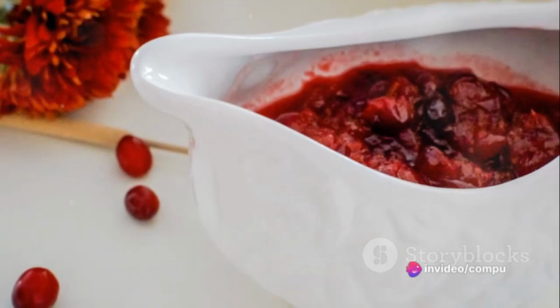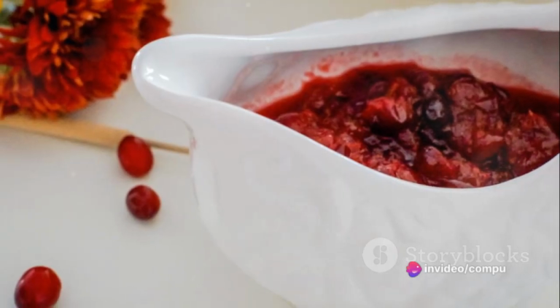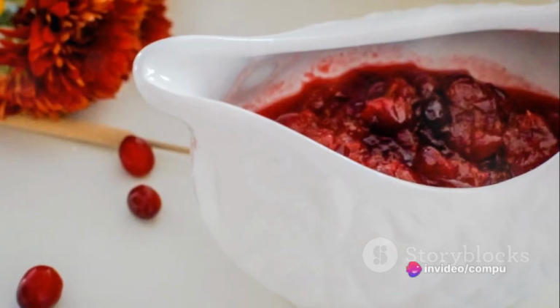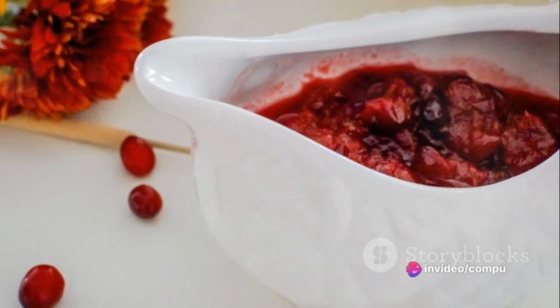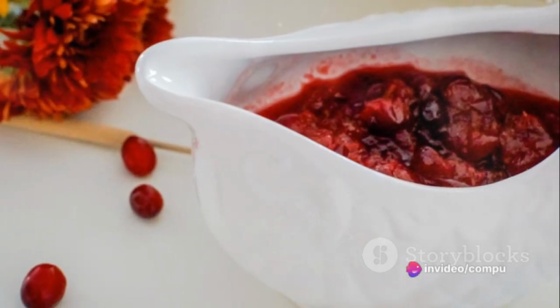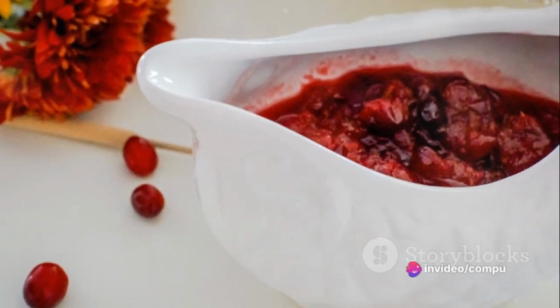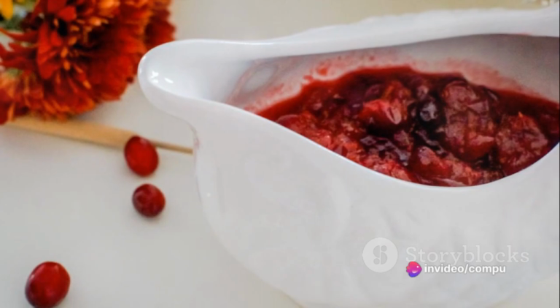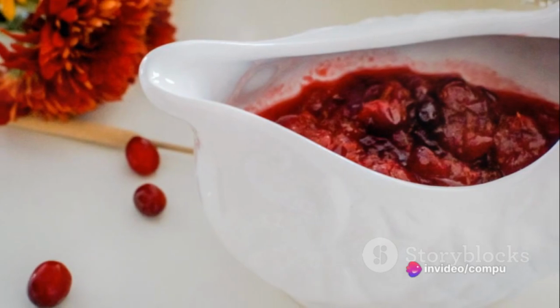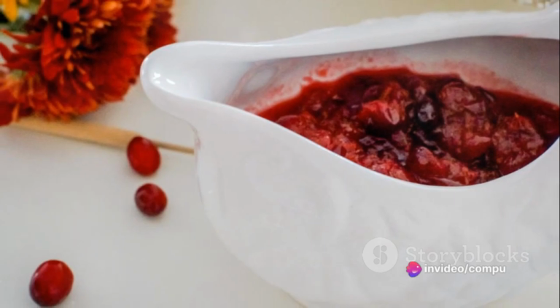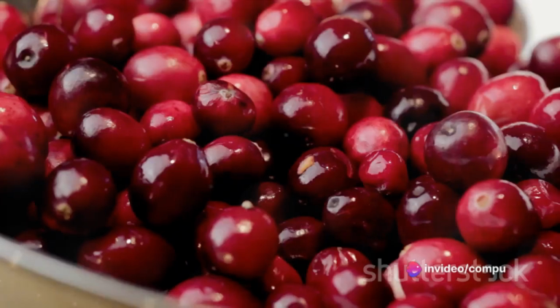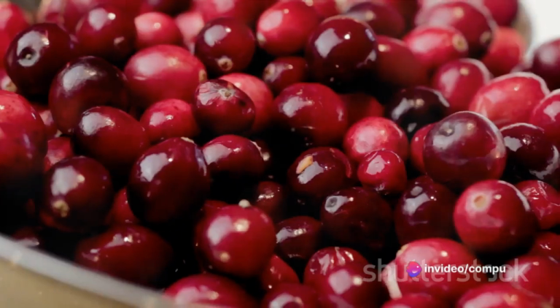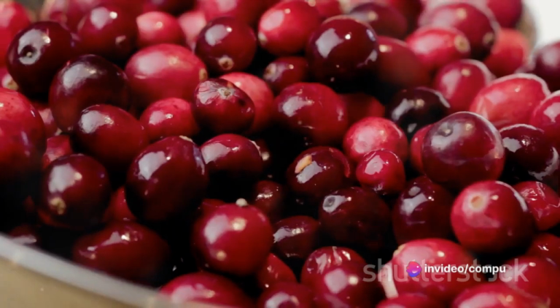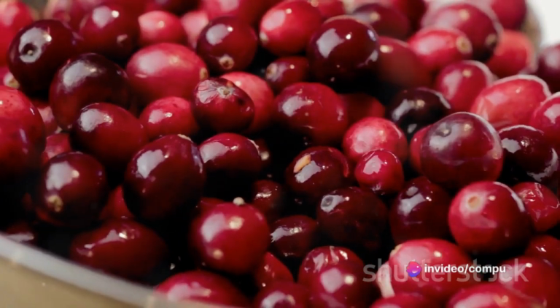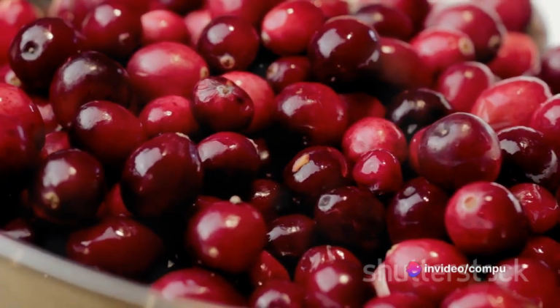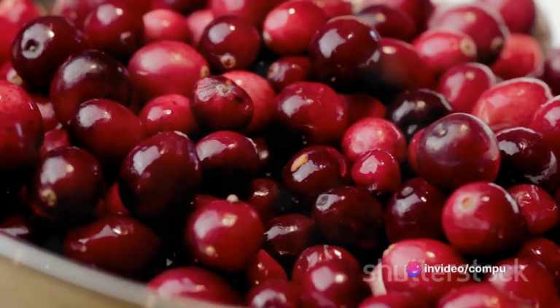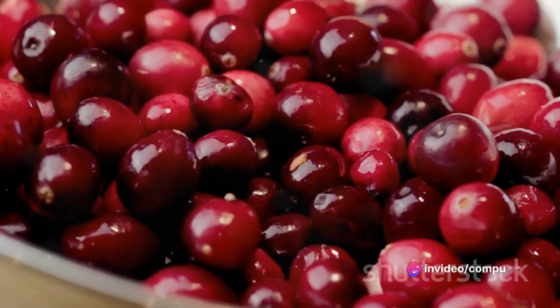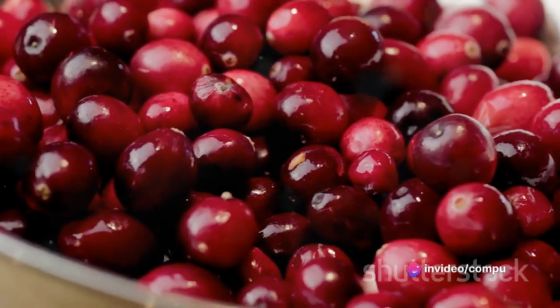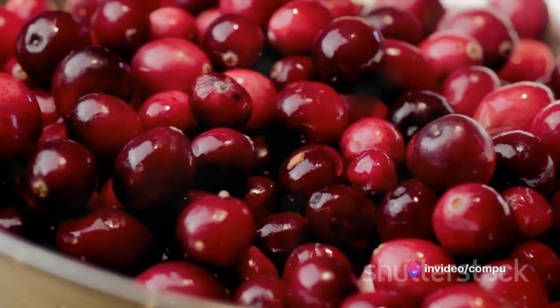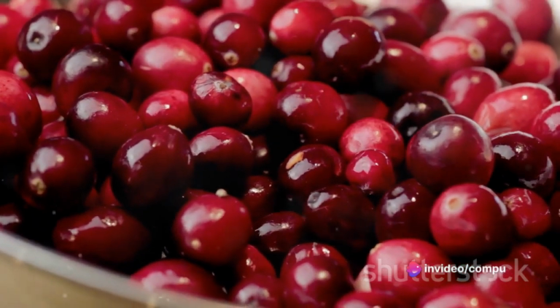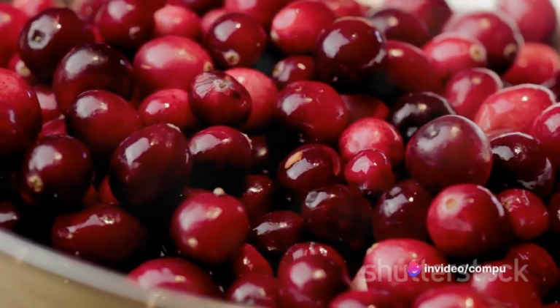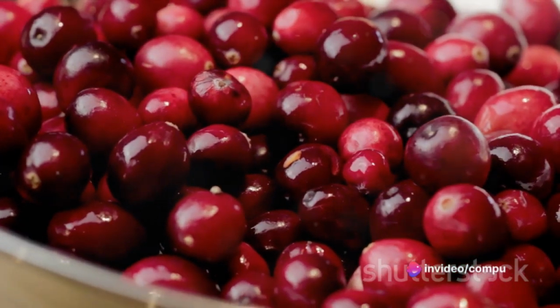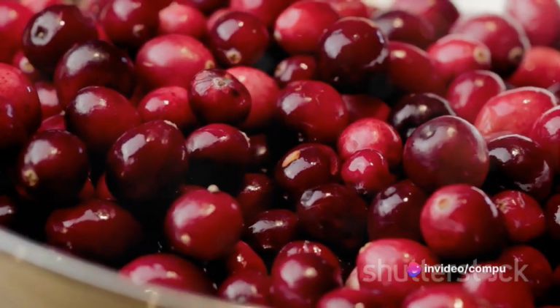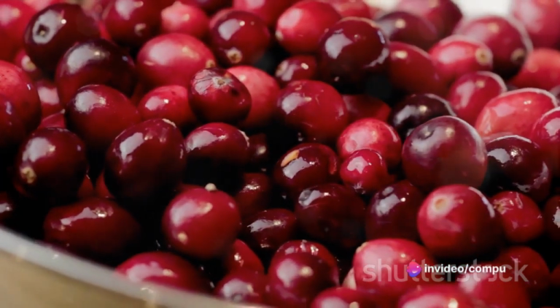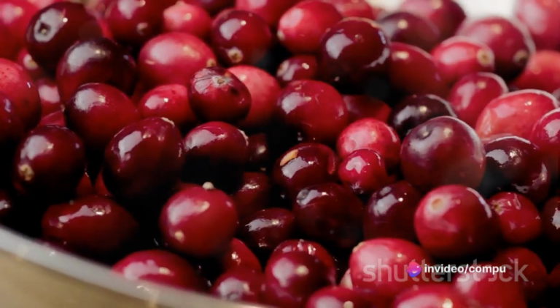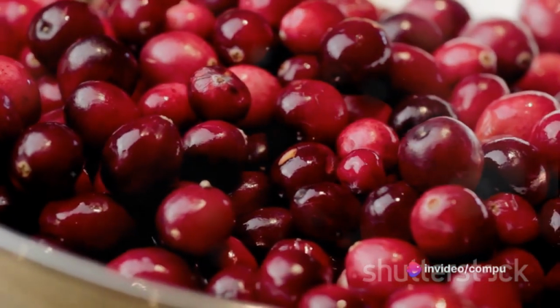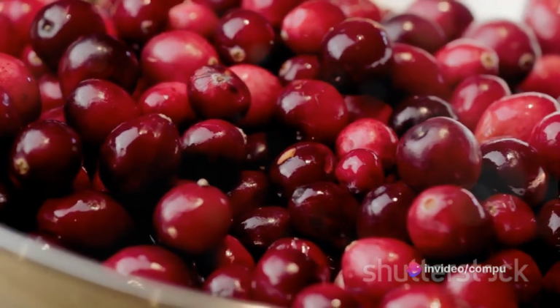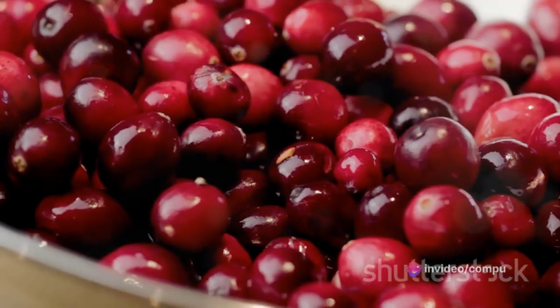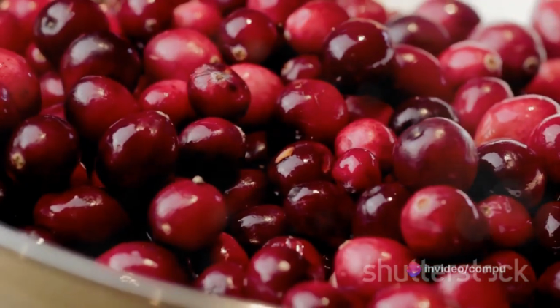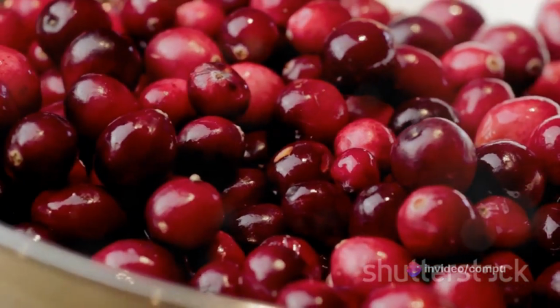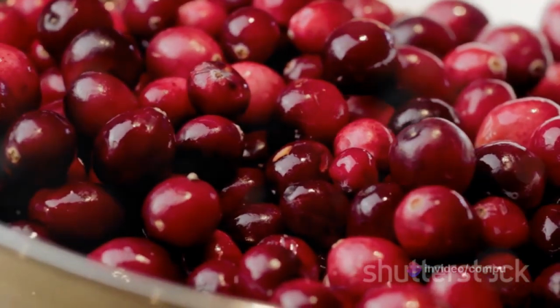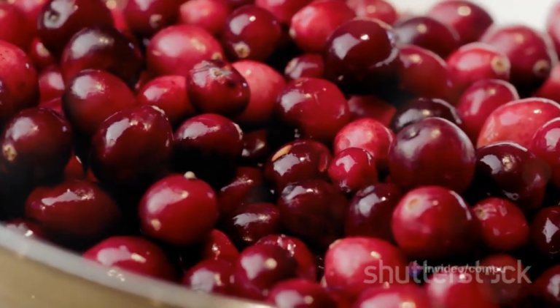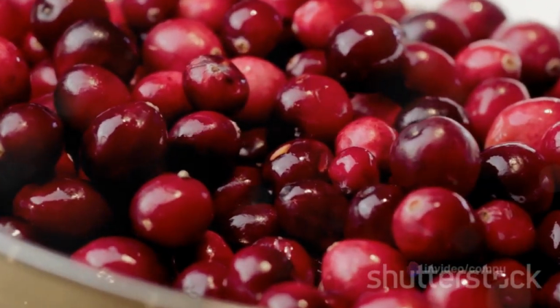For the cranberry sauce, you need one cup of cranberries, half a cup of sugar, and the zest and juice of one orange.